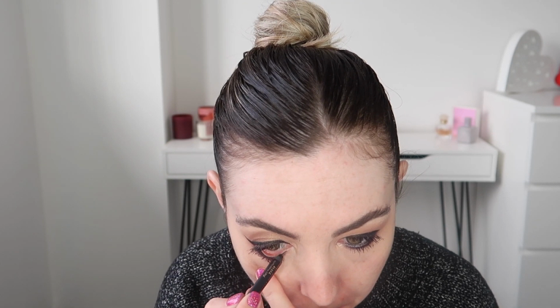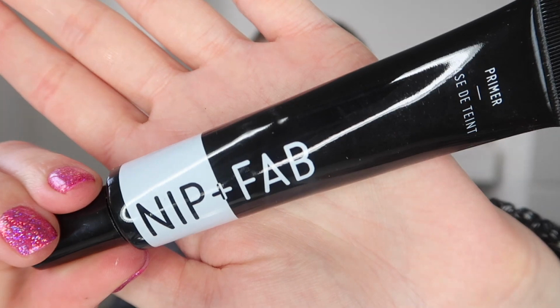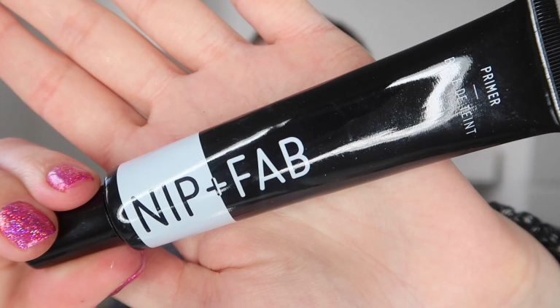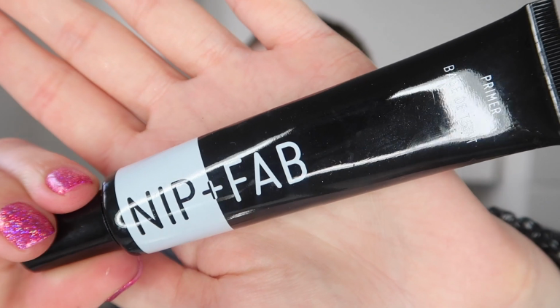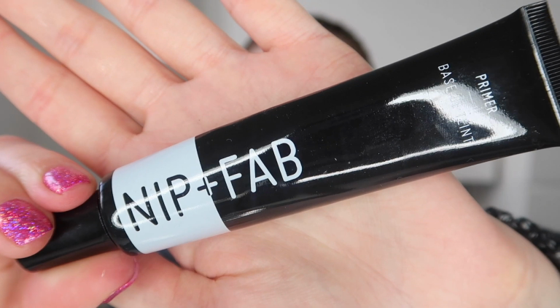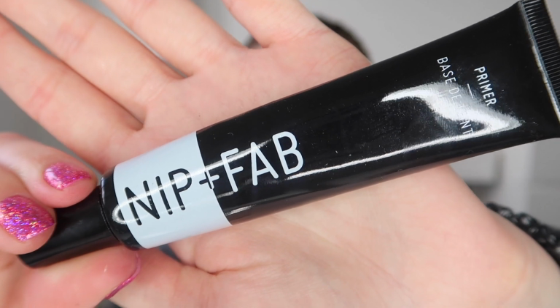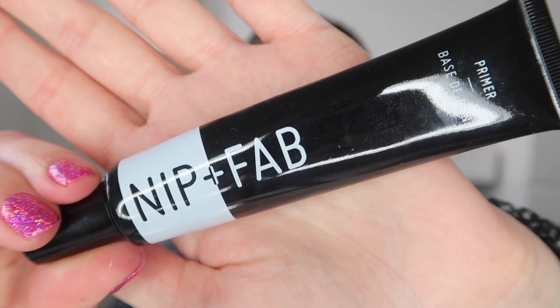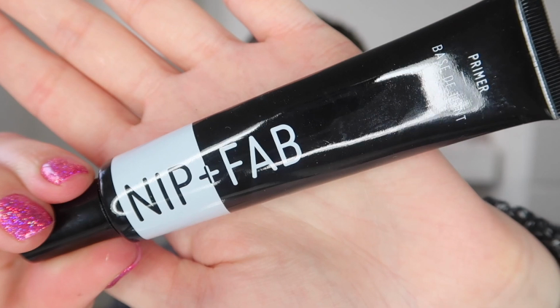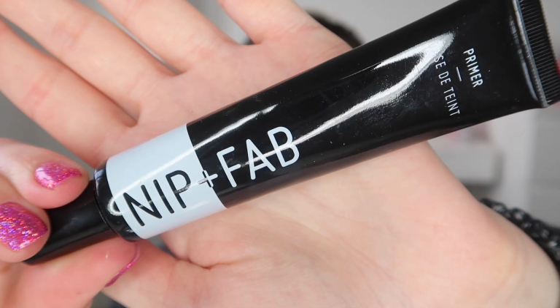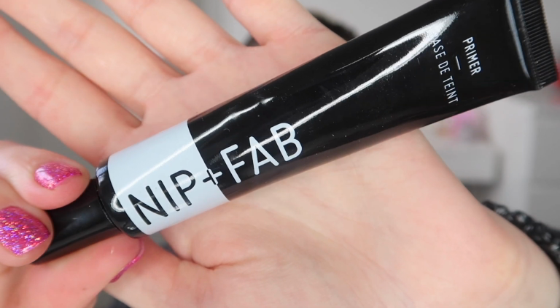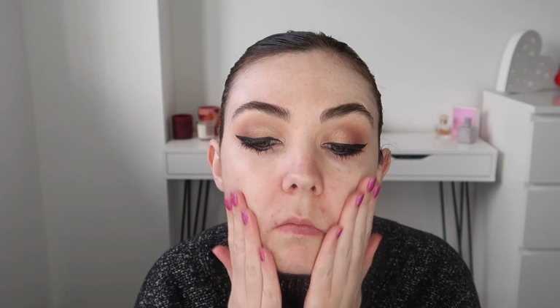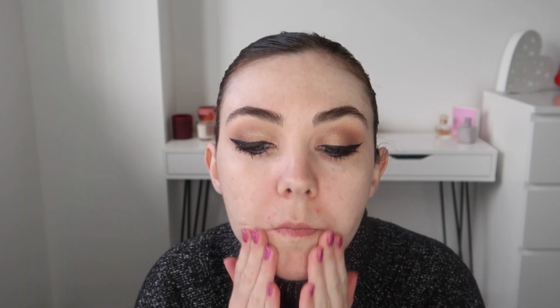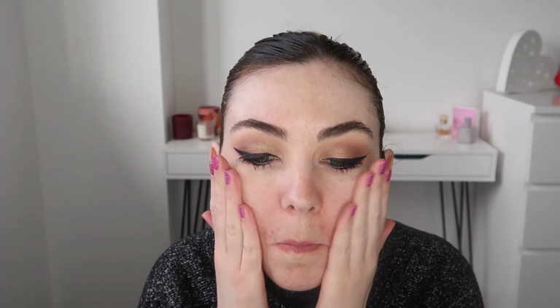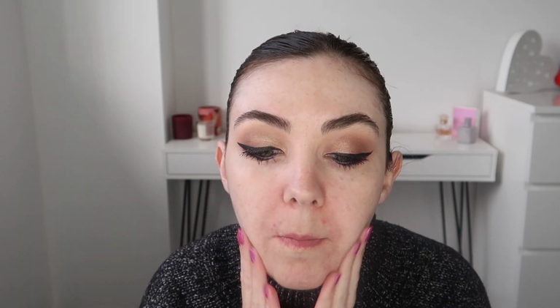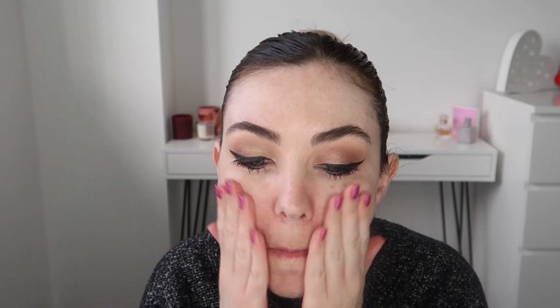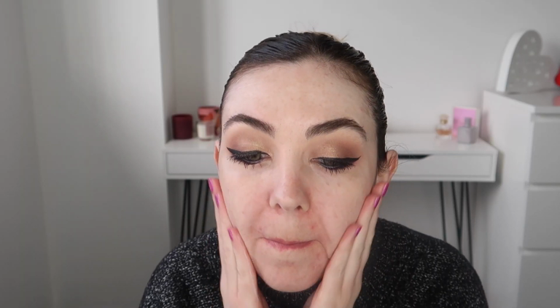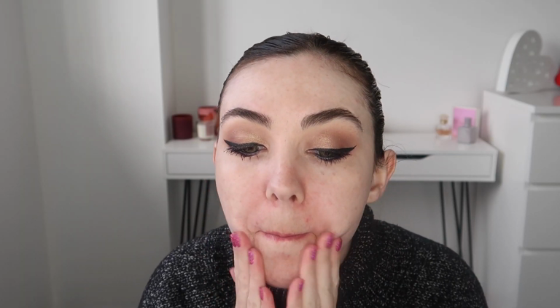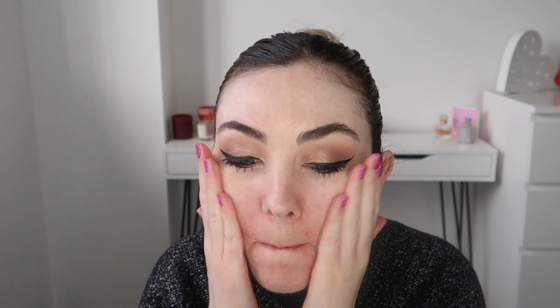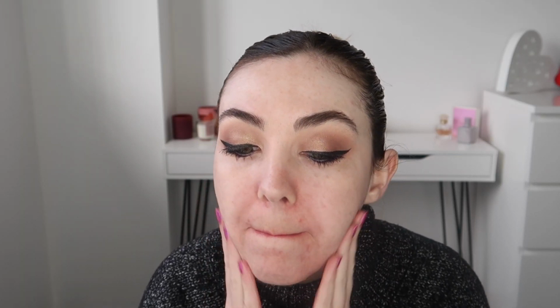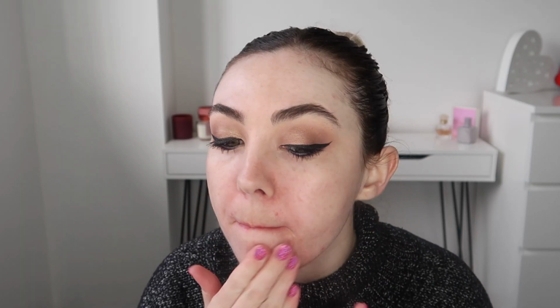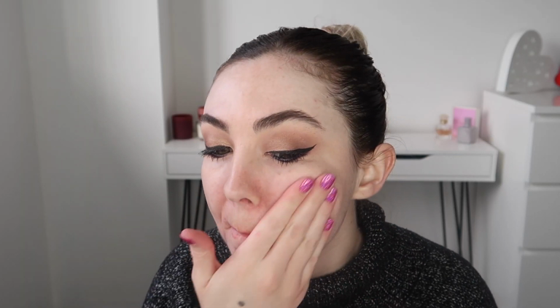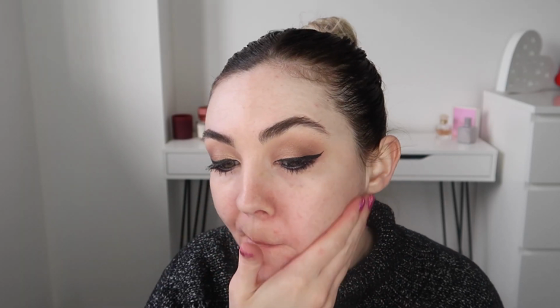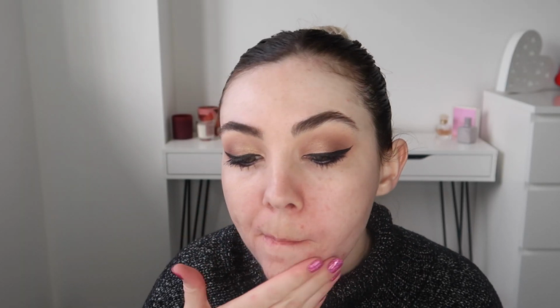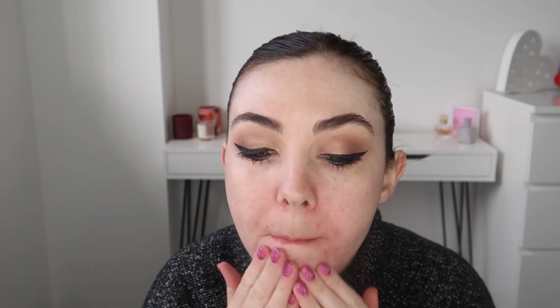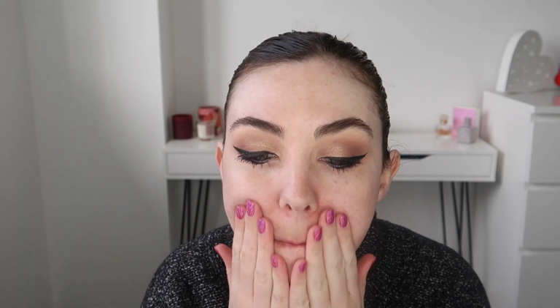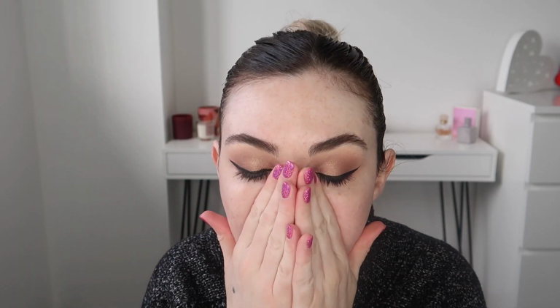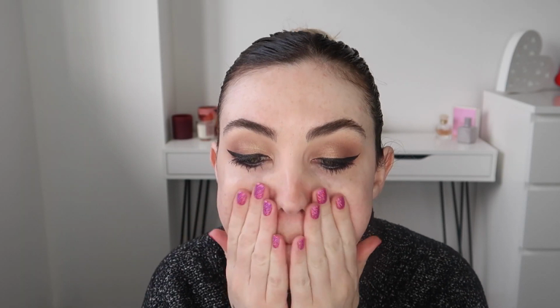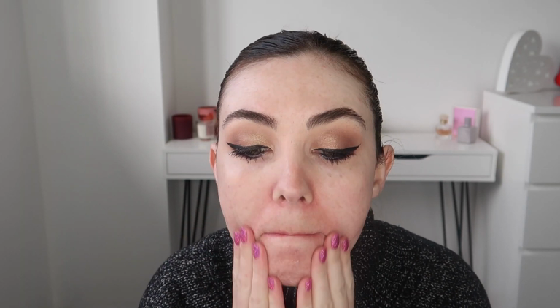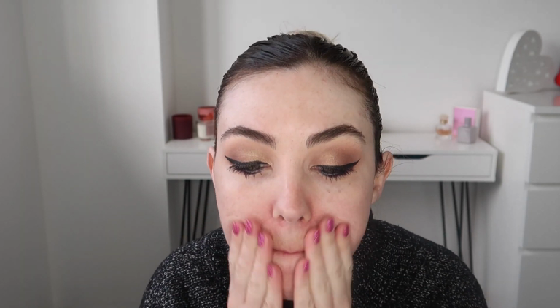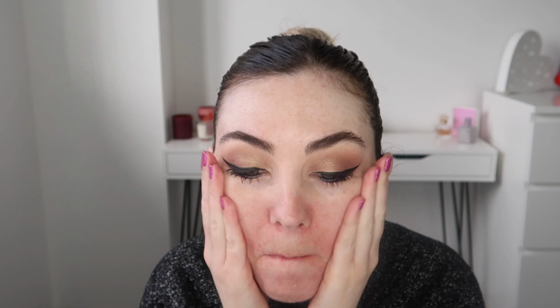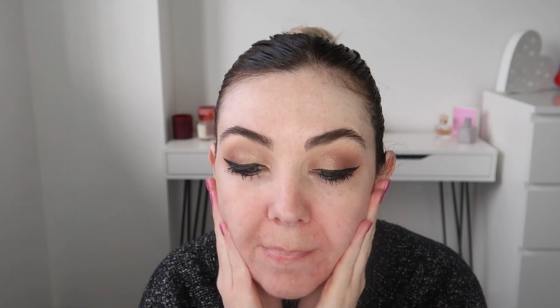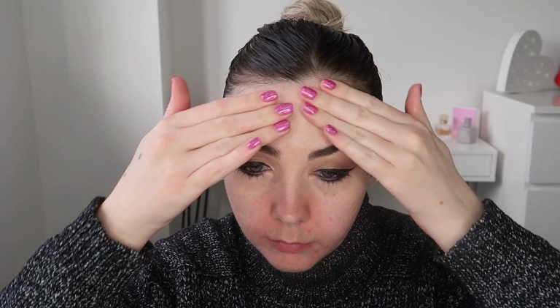For primer I'm taking the Nip and Fab primer and I don't think you can buy this anymore but it's just like a hydrating primer.